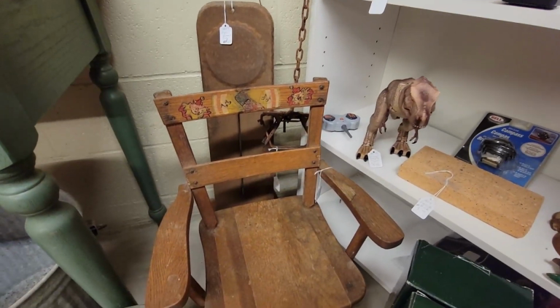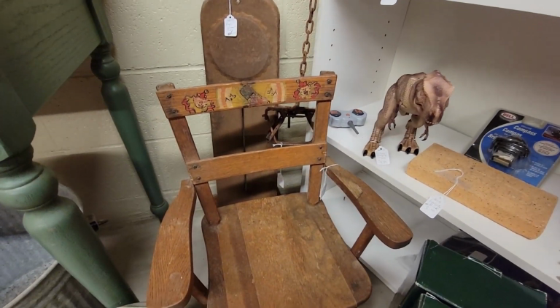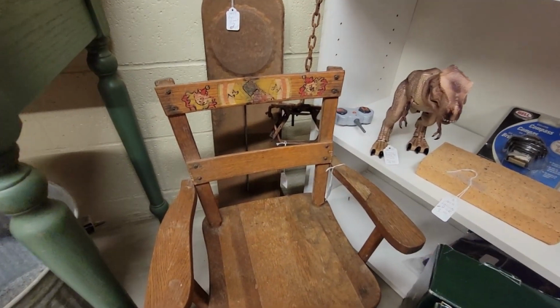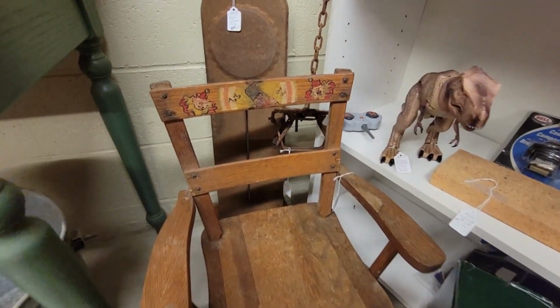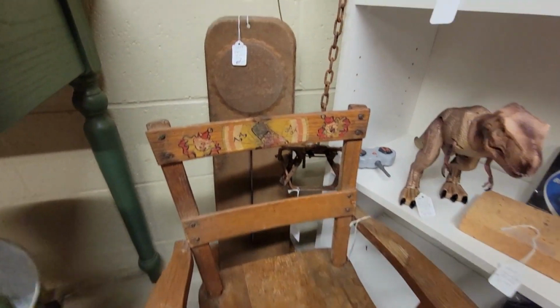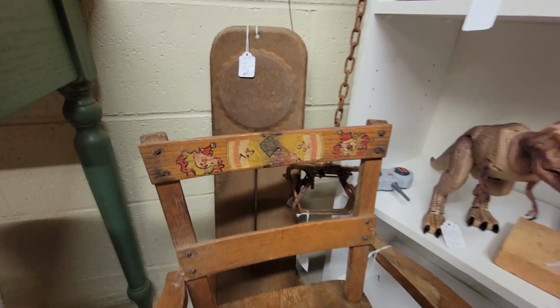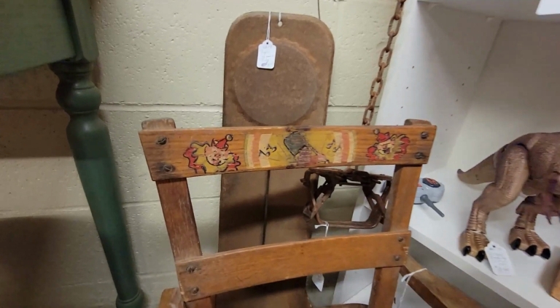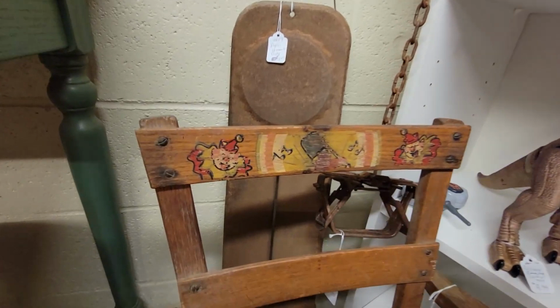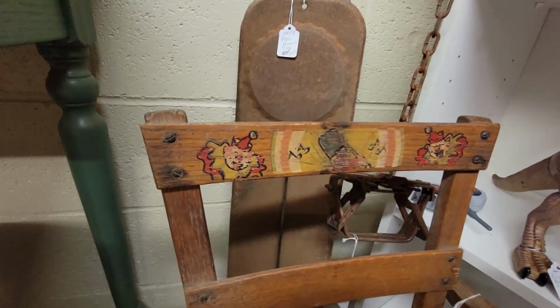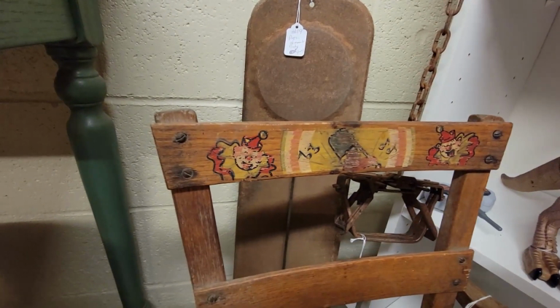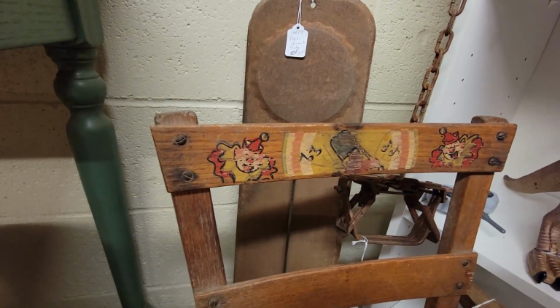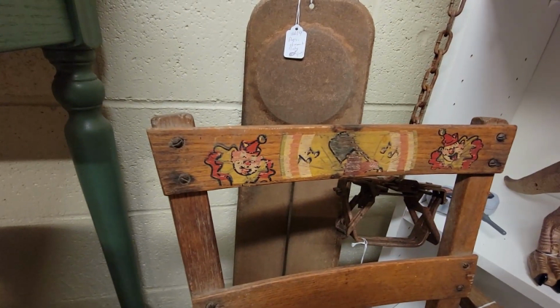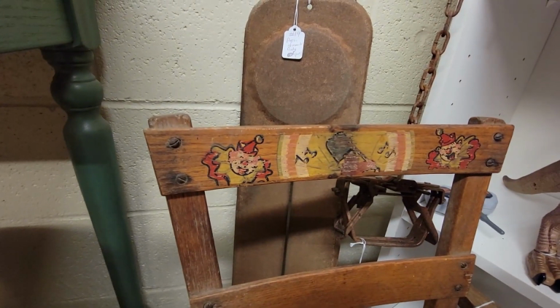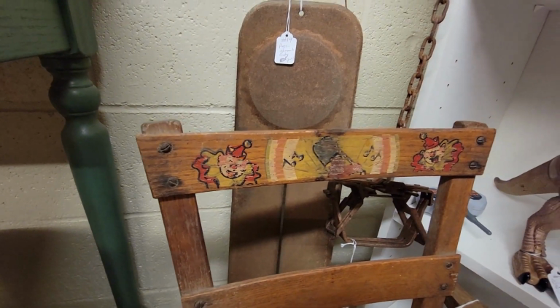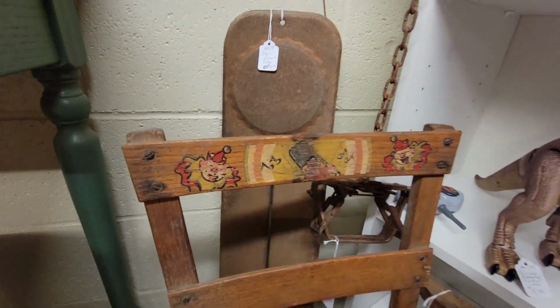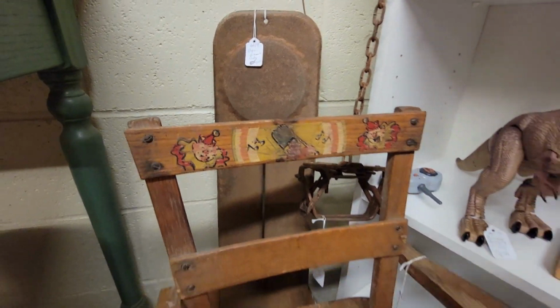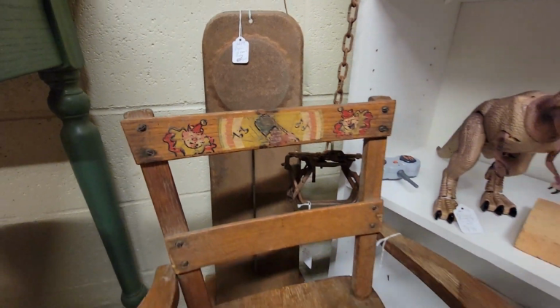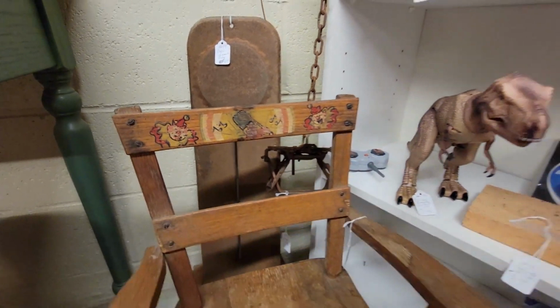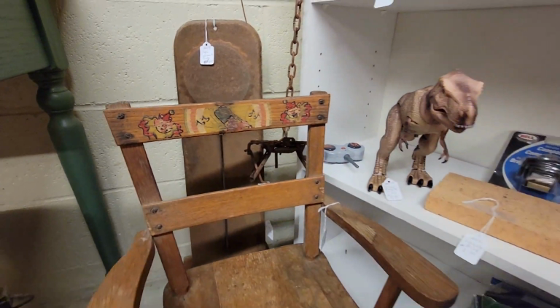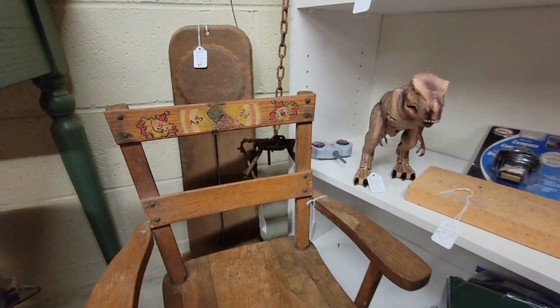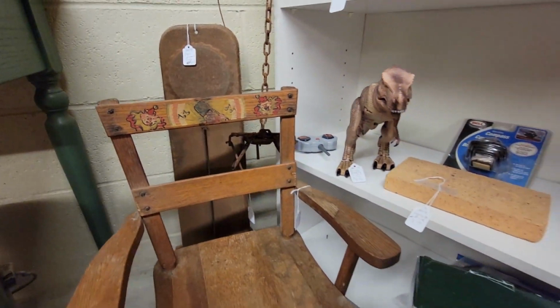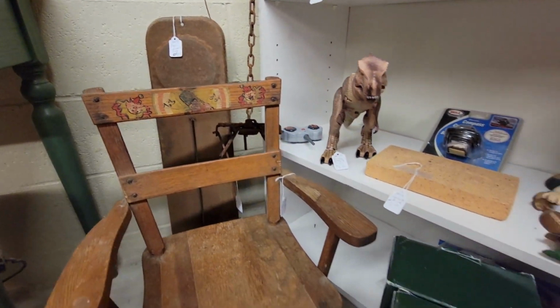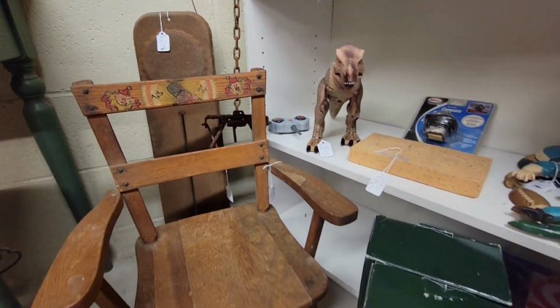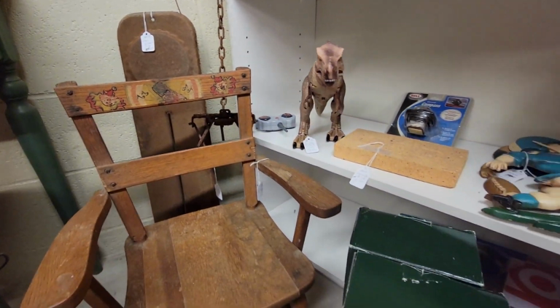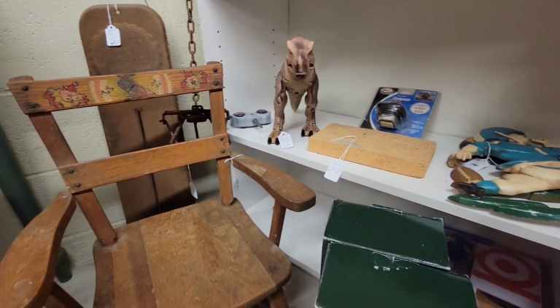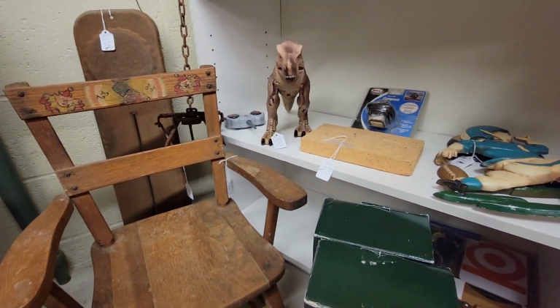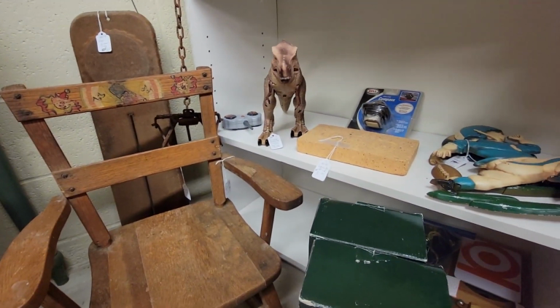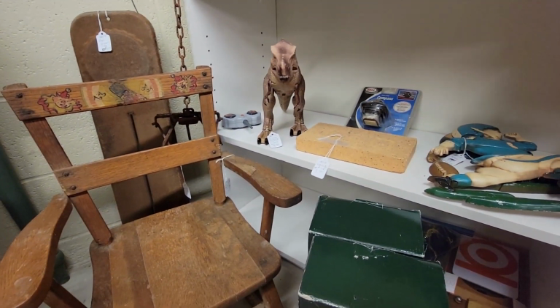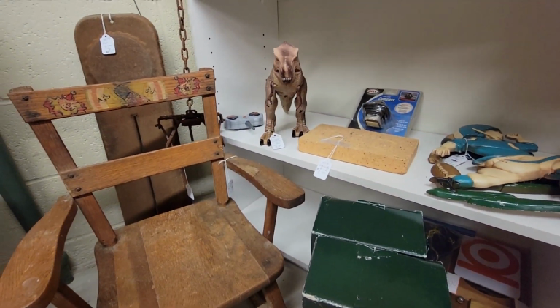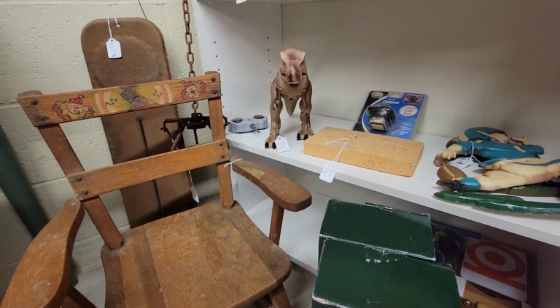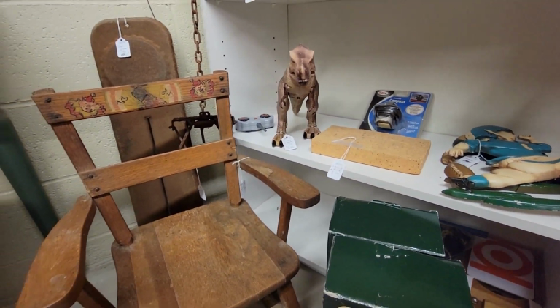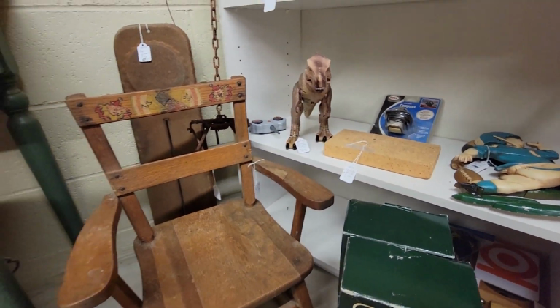Yikes. Look at that chair with the clowns on it. No, no, no, no.